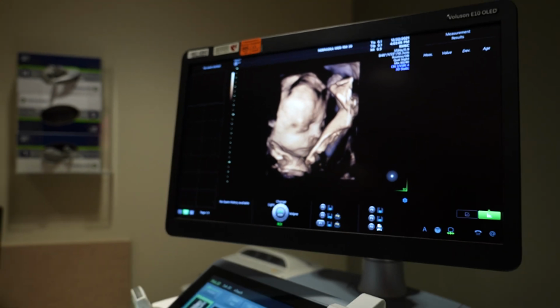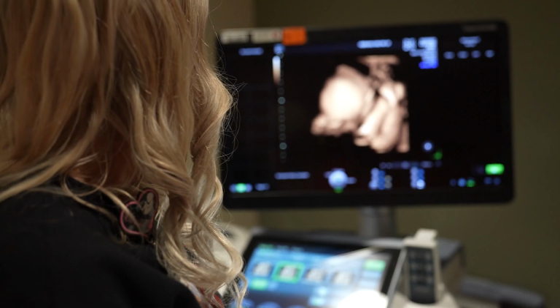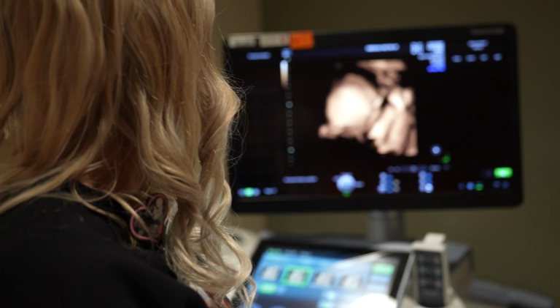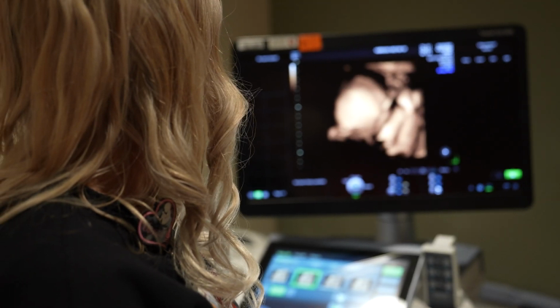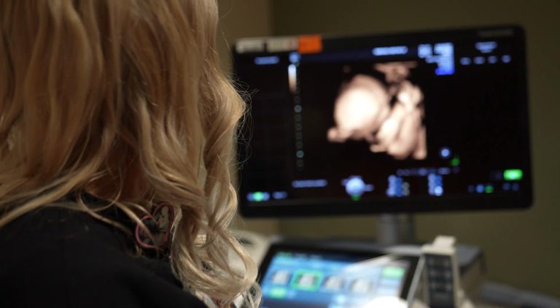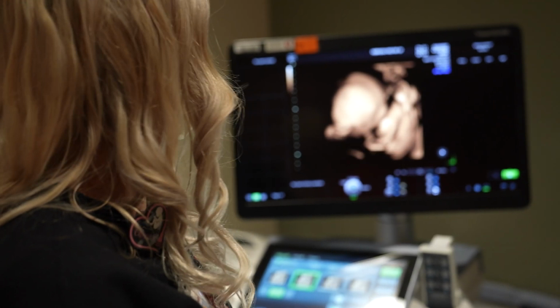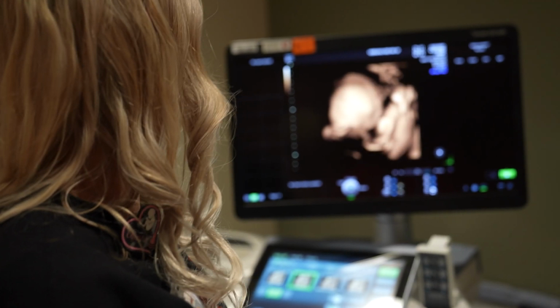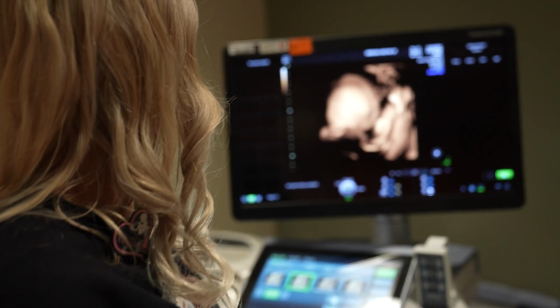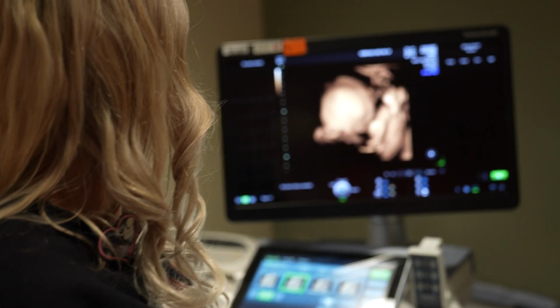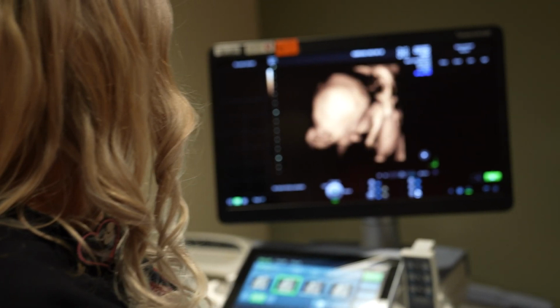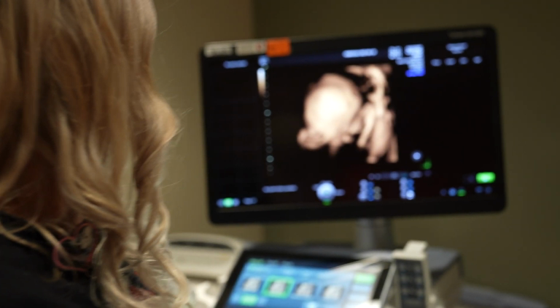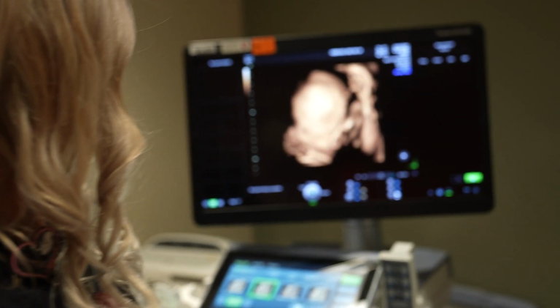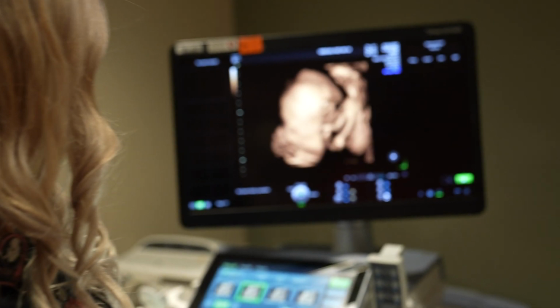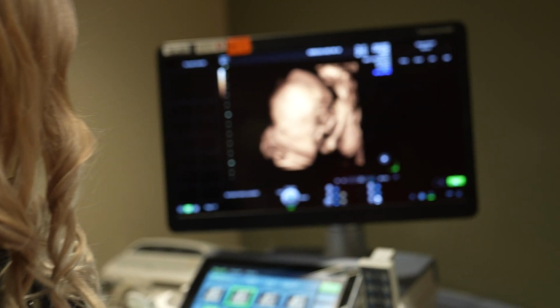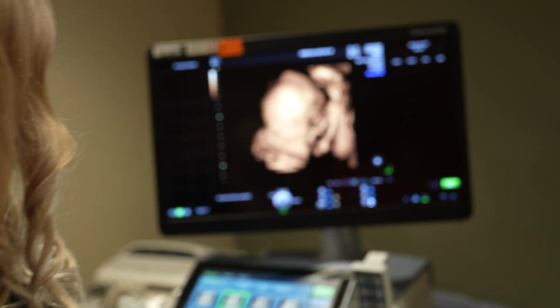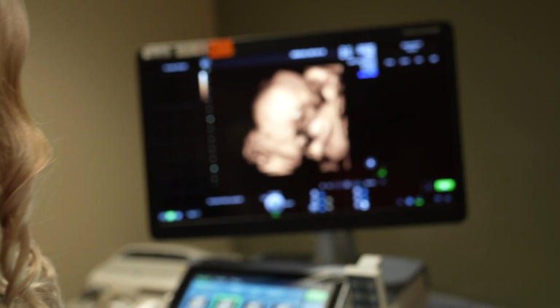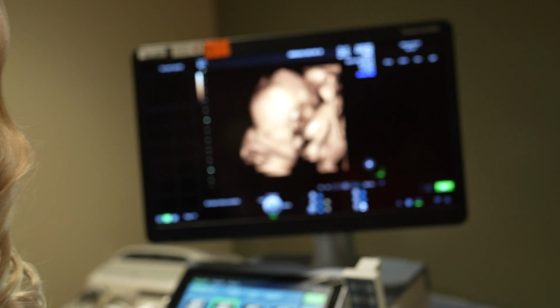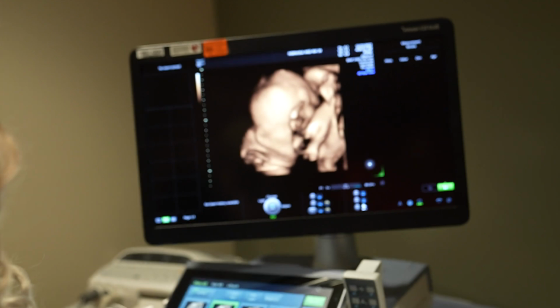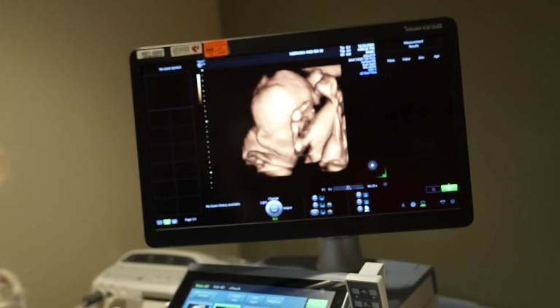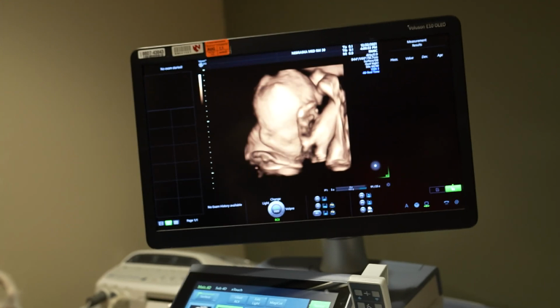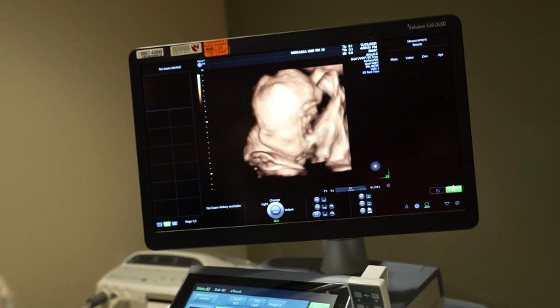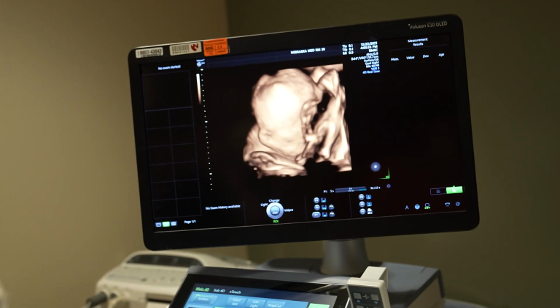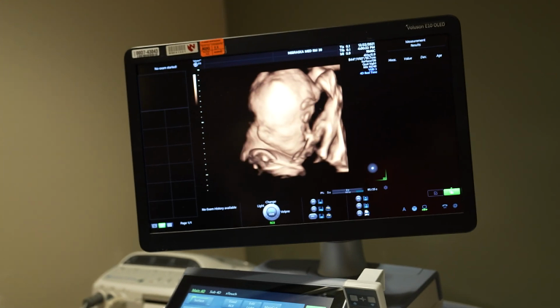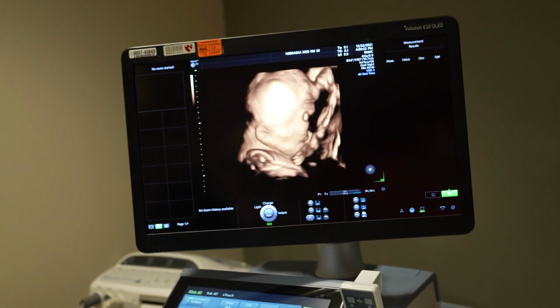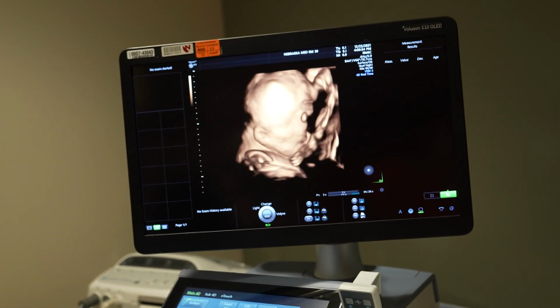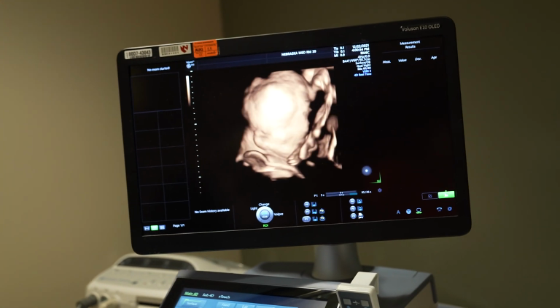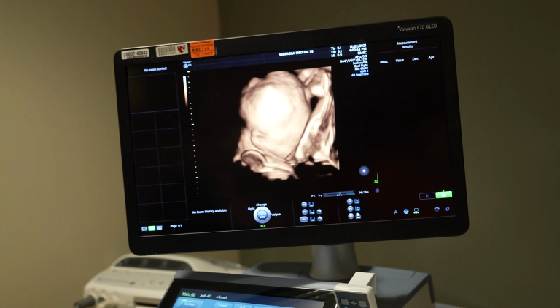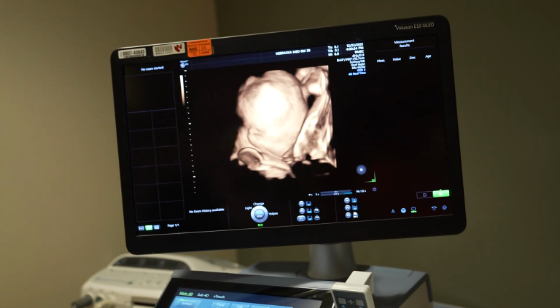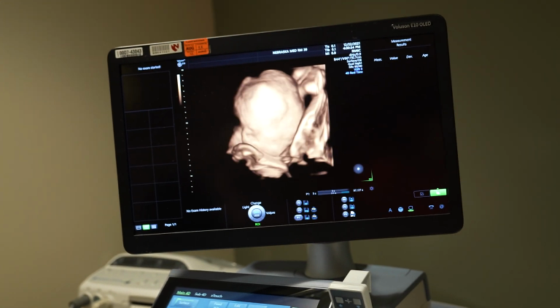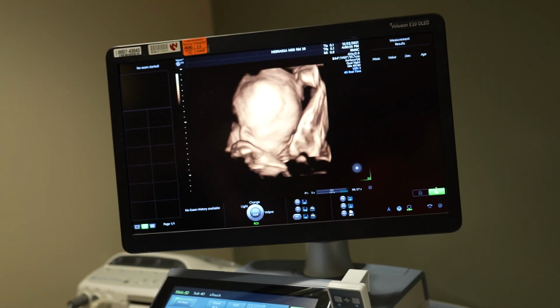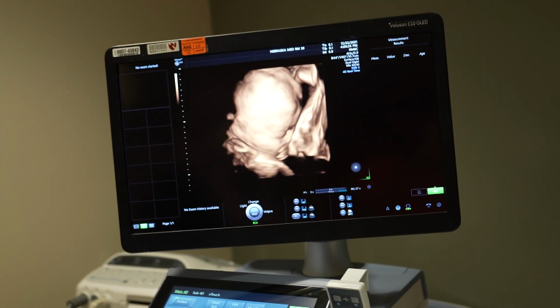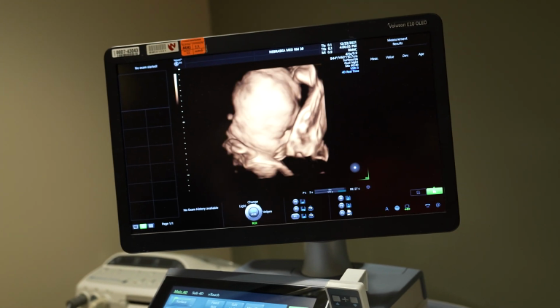We do growth scans where we measure baby's head, abdomen, and femur to determine if baby is growing properly.